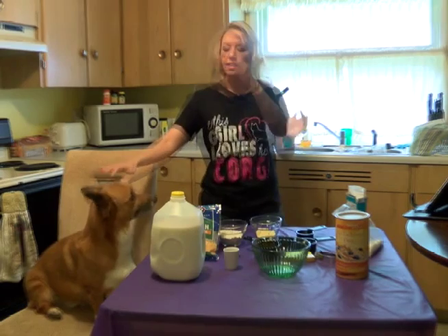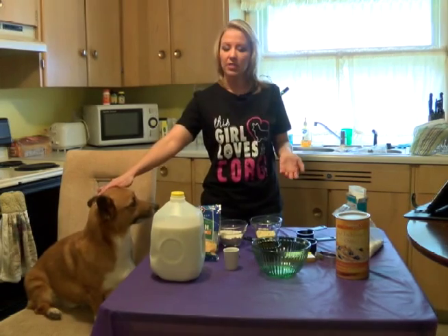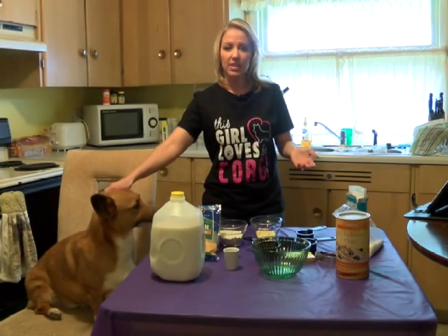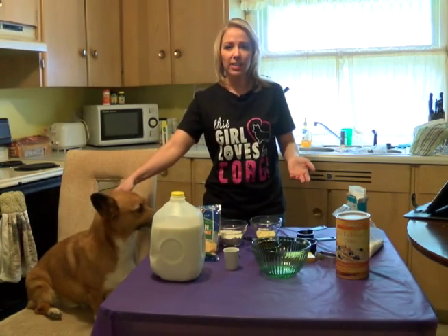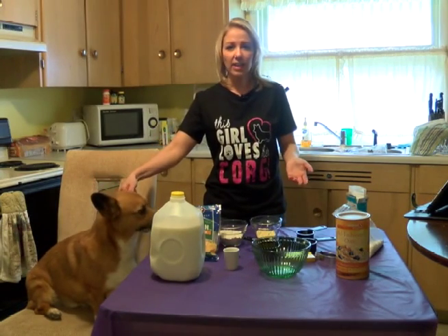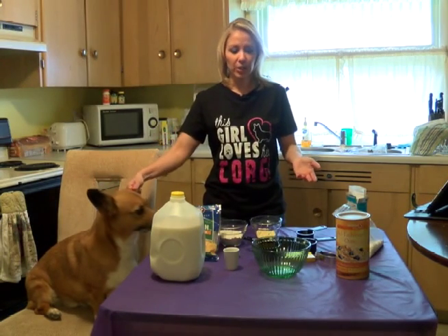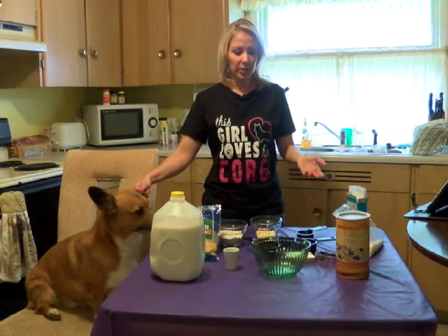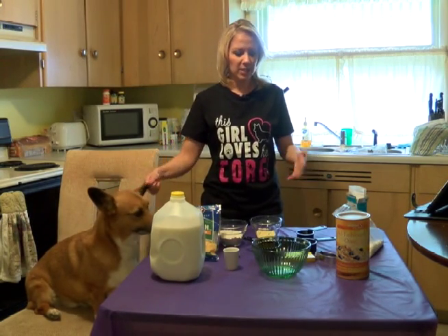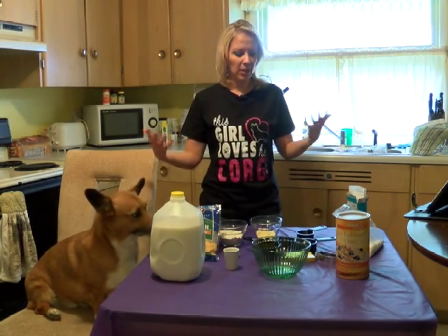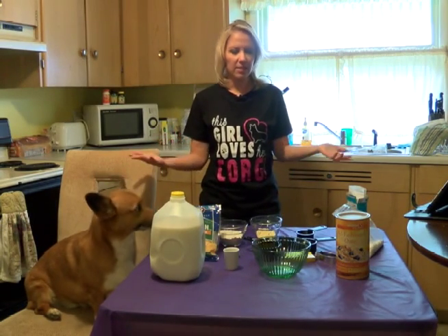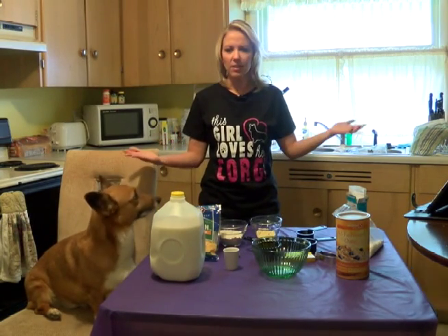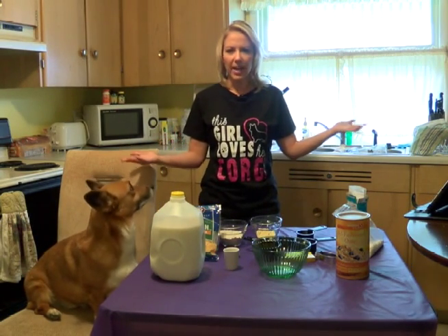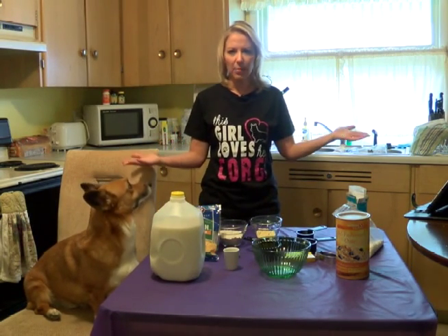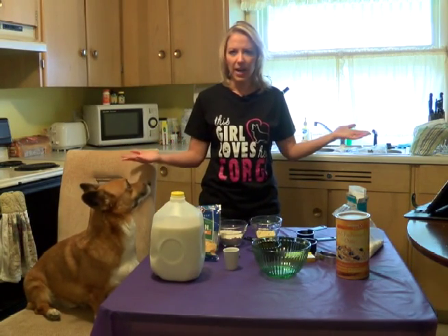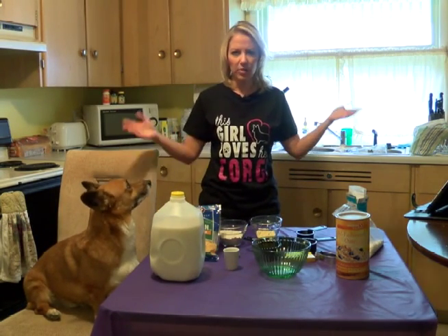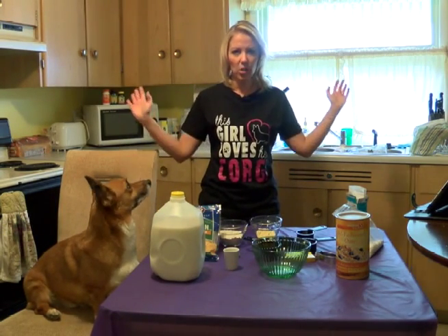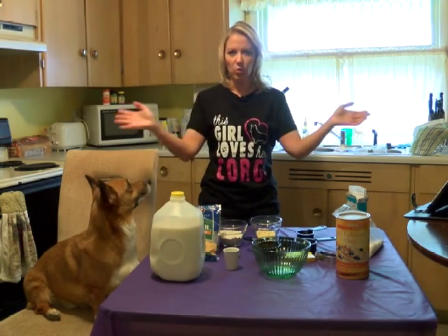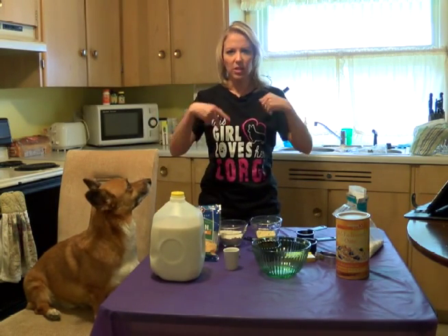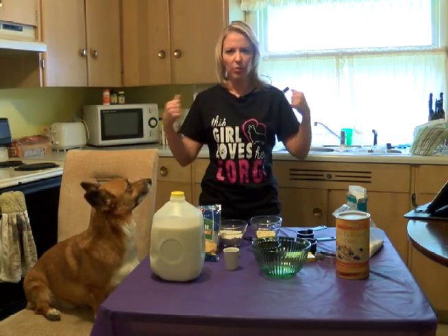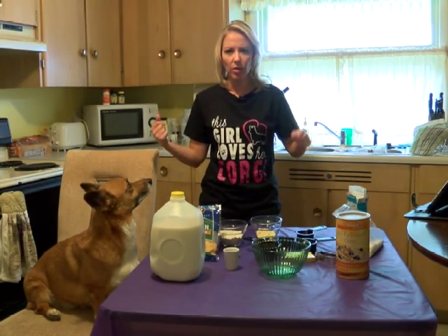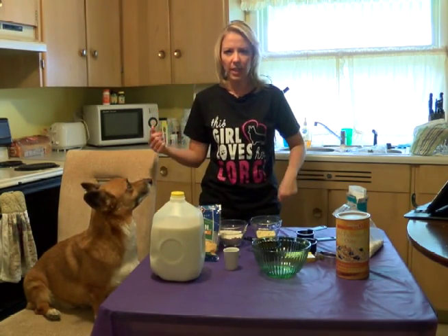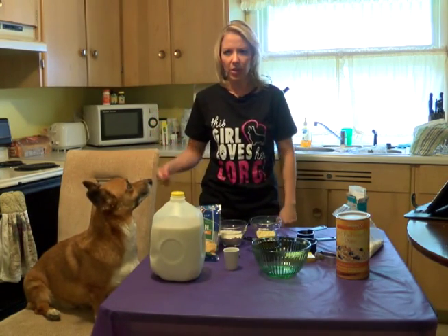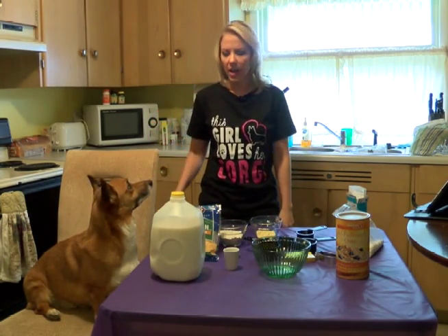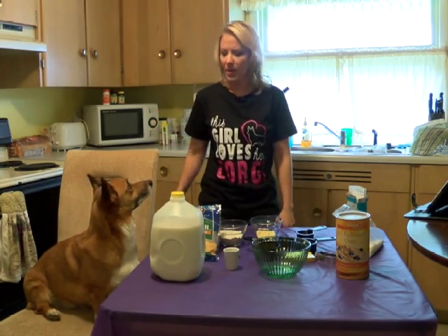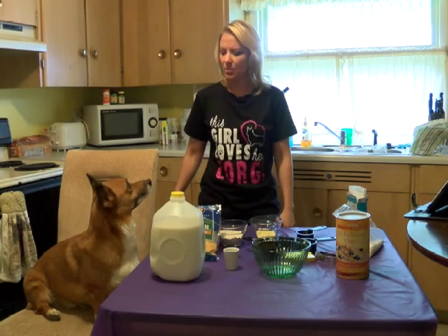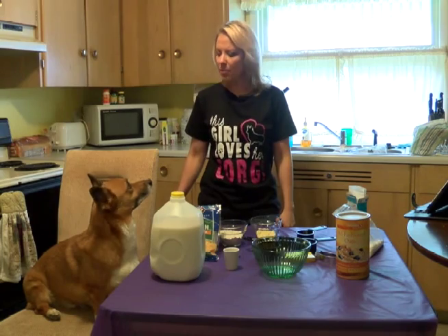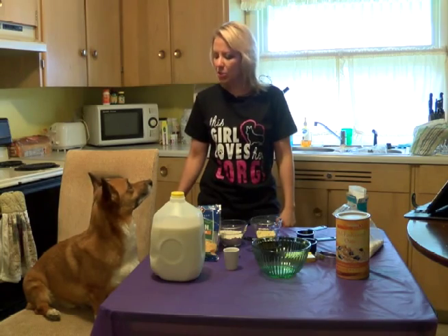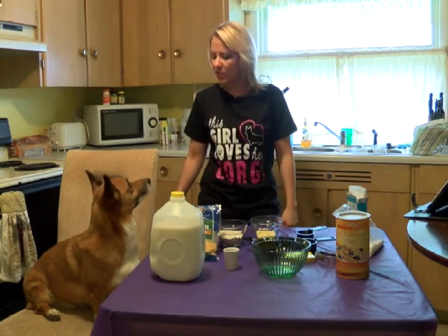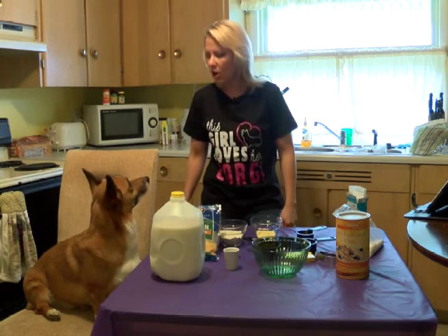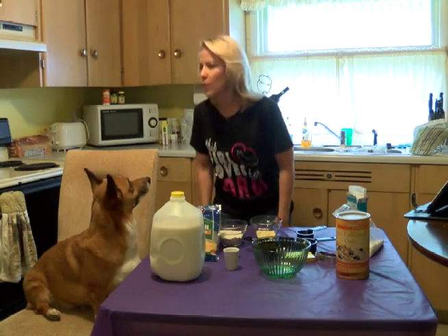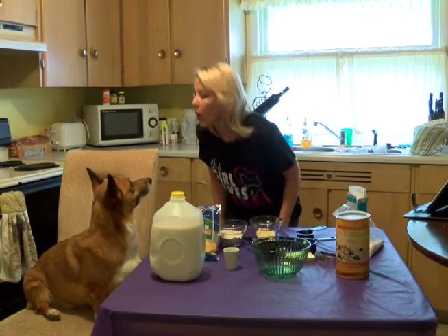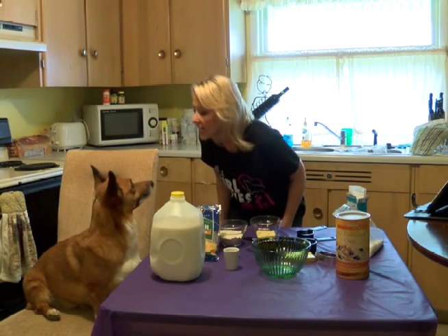Now it does sound like a lot of ingredients, but a lot of the stuff I already had at my house, so we're just going to throw it all together and make some yummy treats for Rocky.